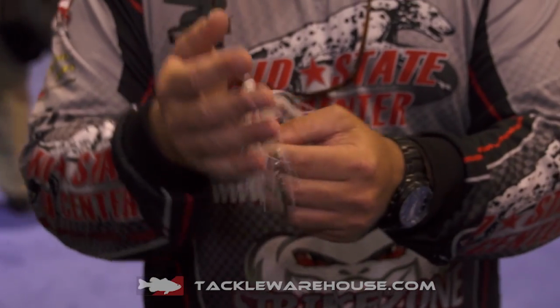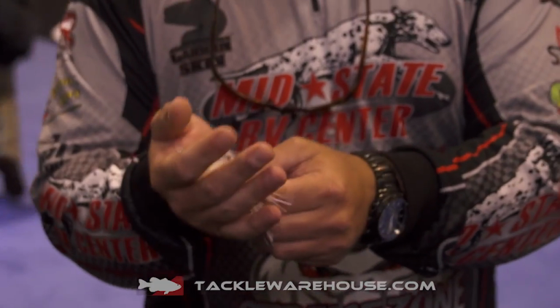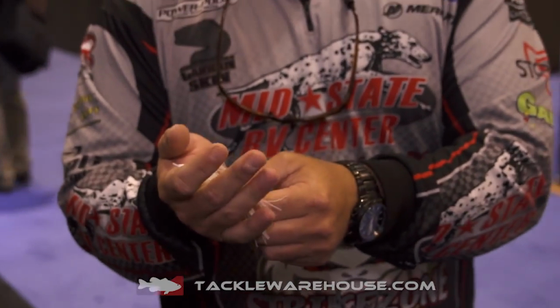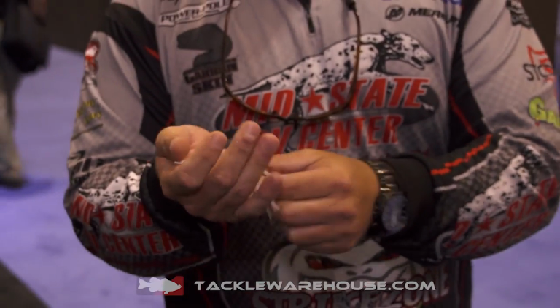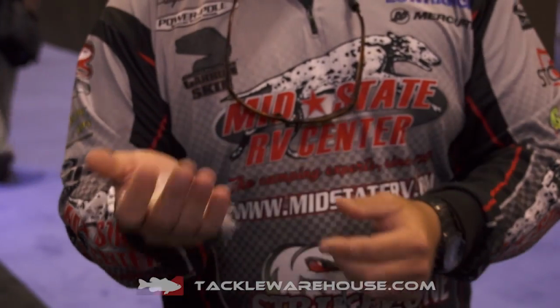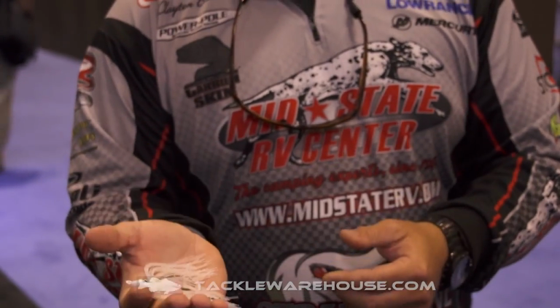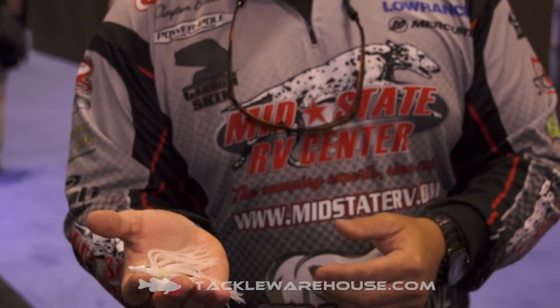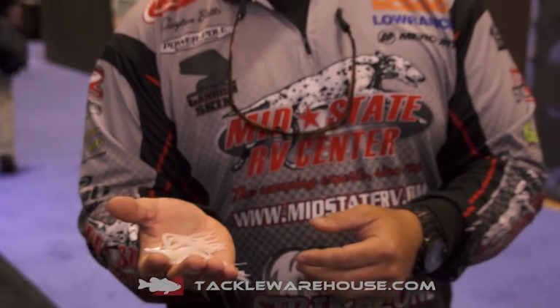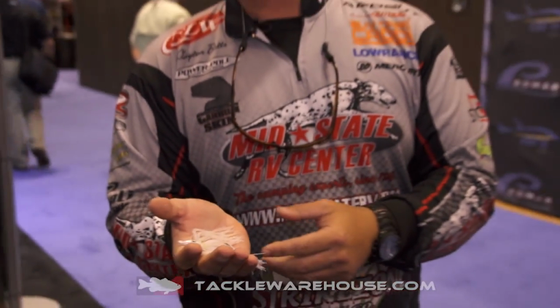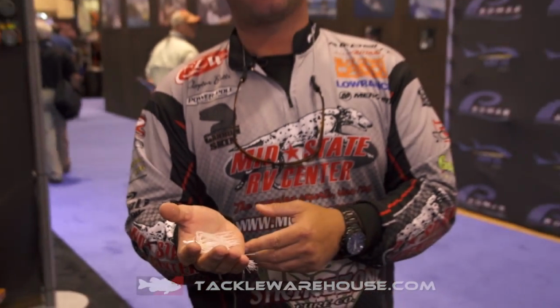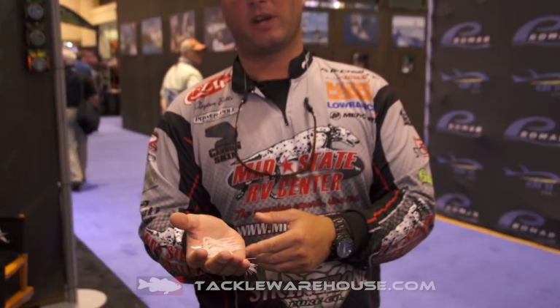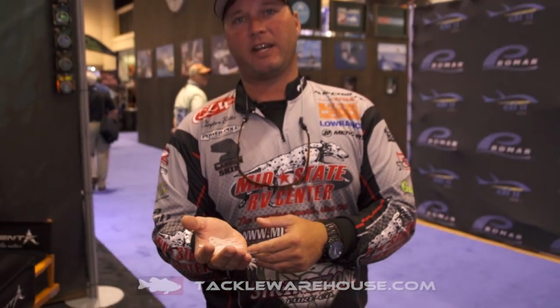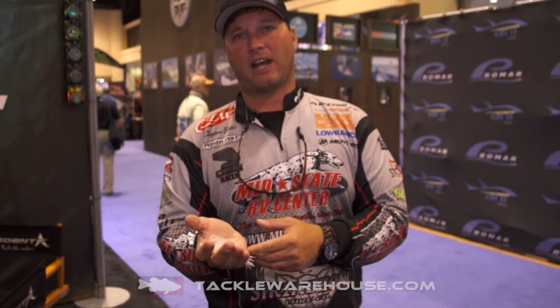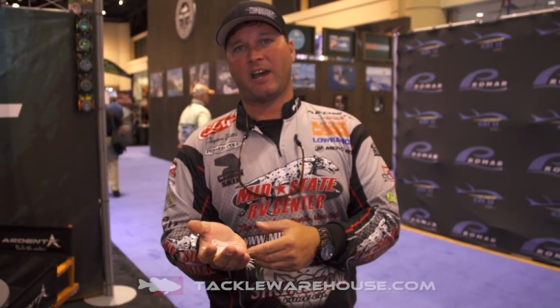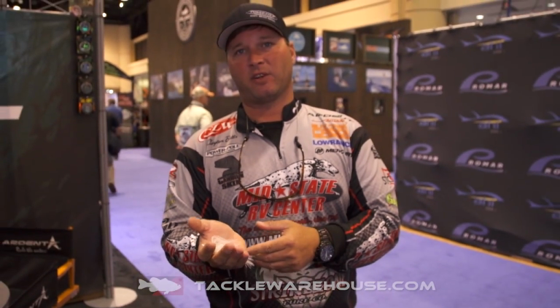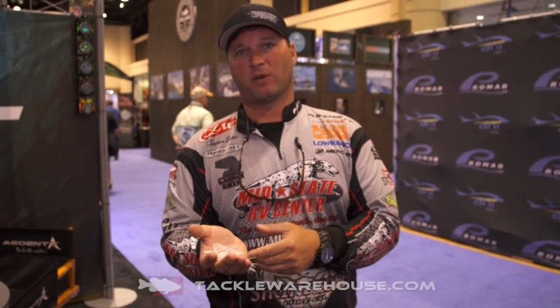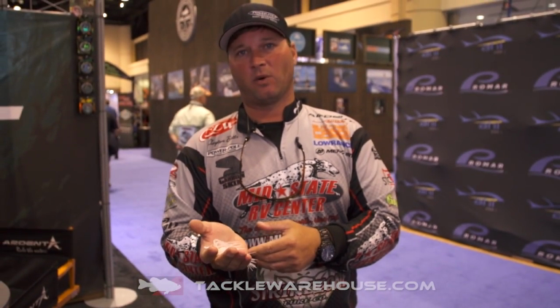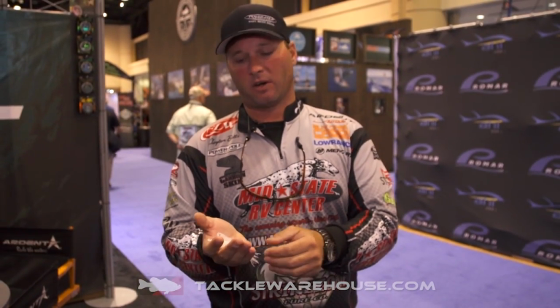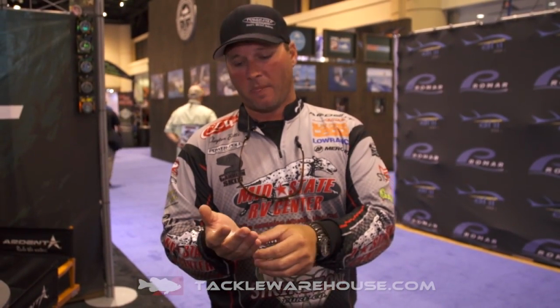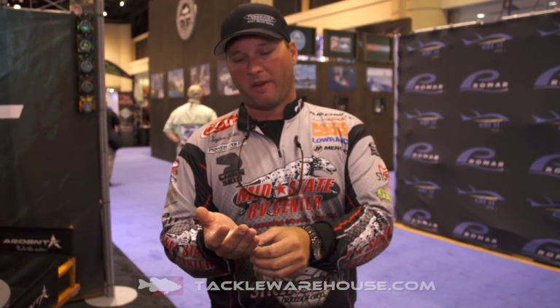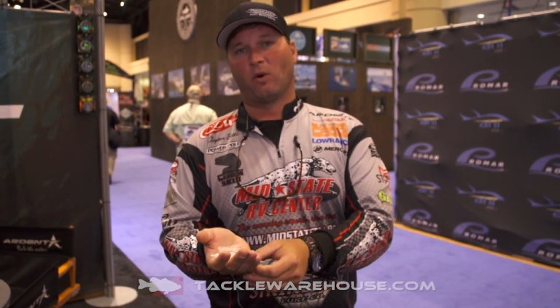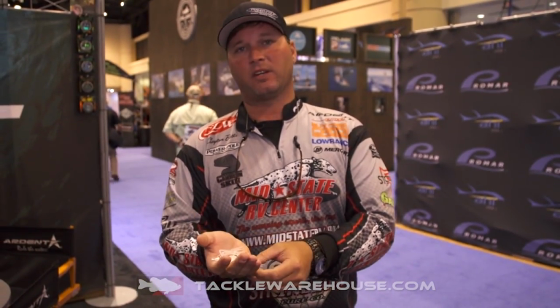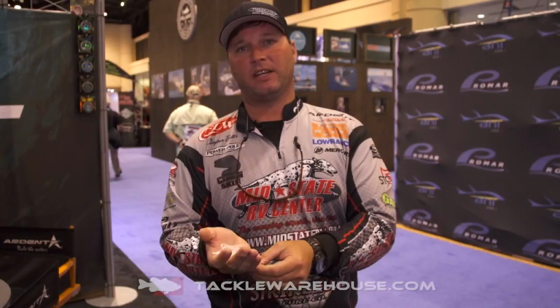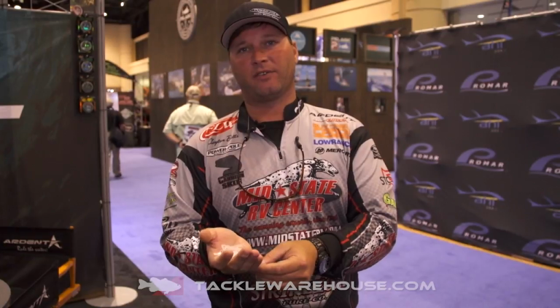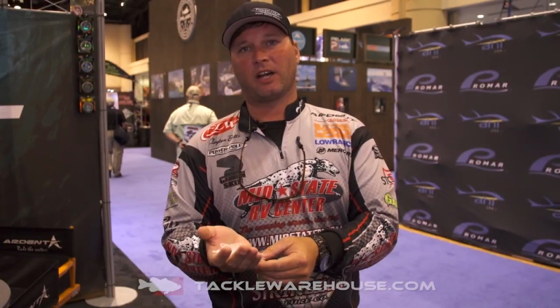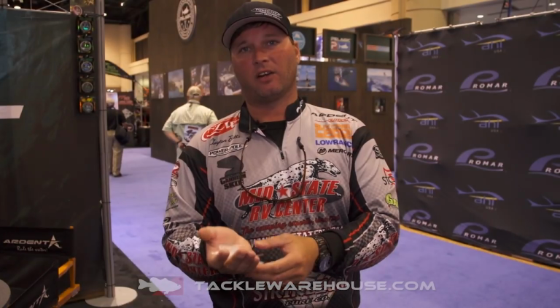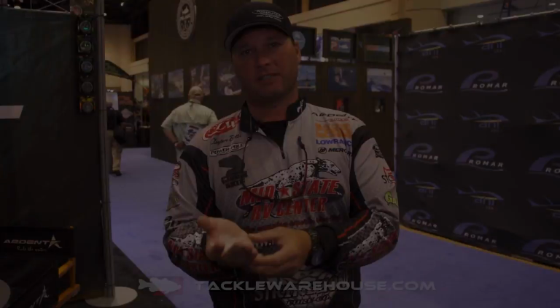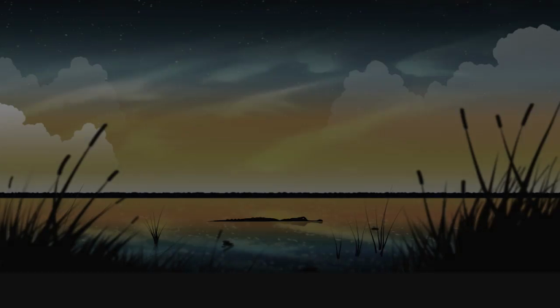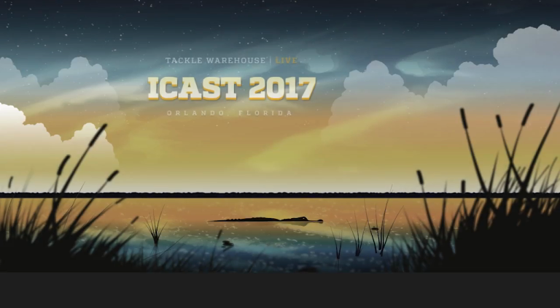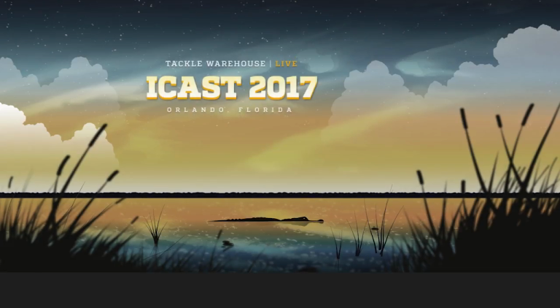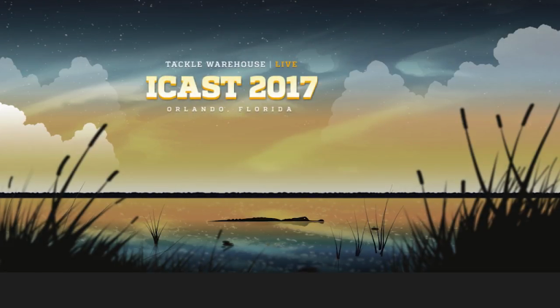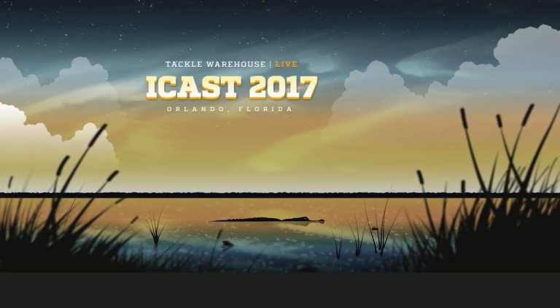It's available in three different sizes — three-eighths, a half, and a three-quarter — and 14 different colors at tacklewarehouse.com.